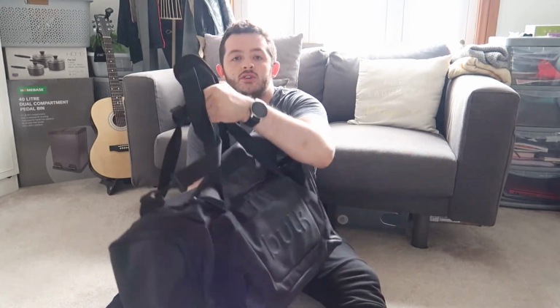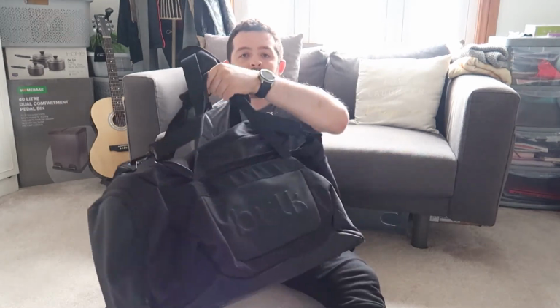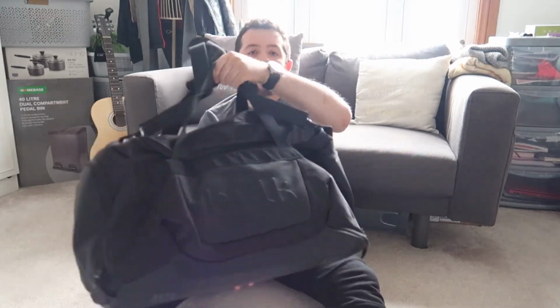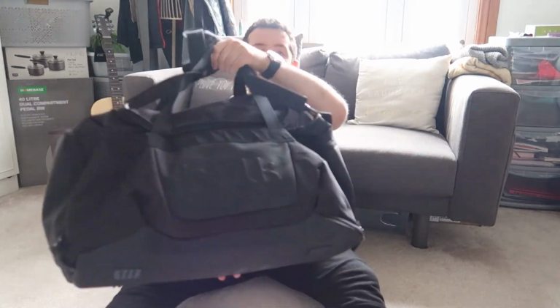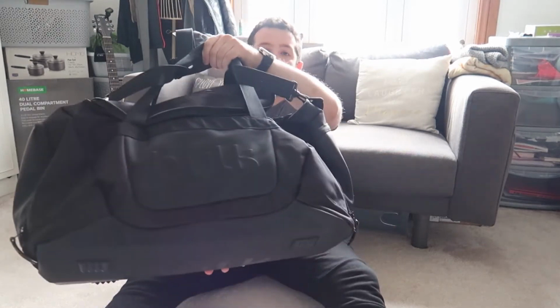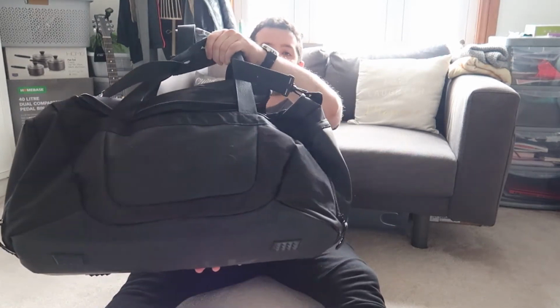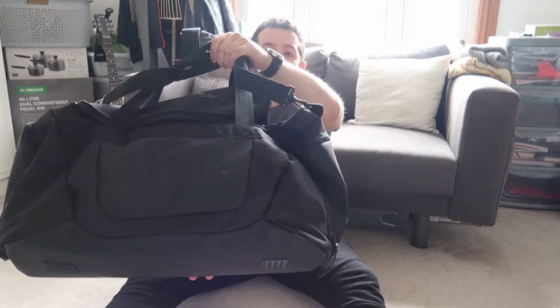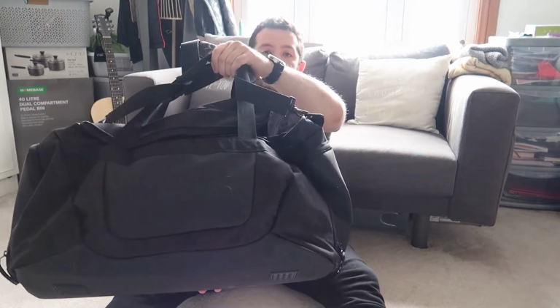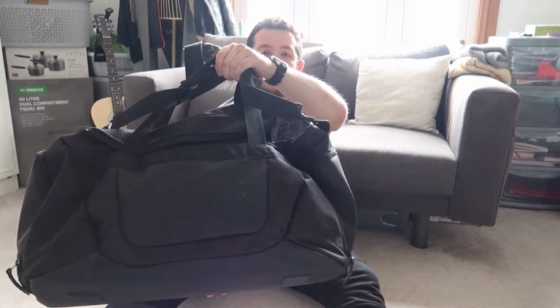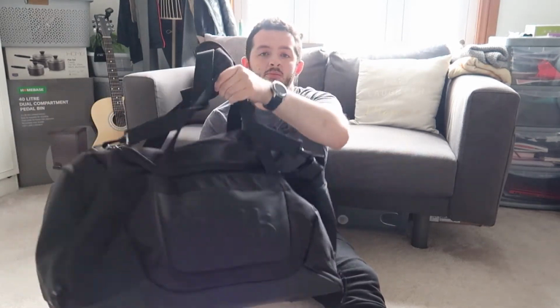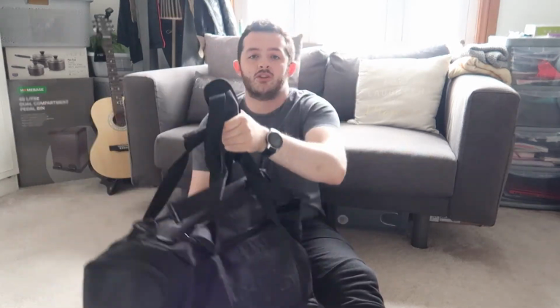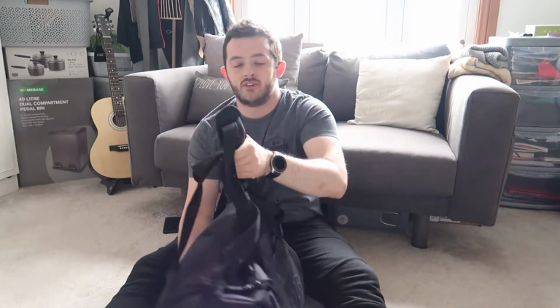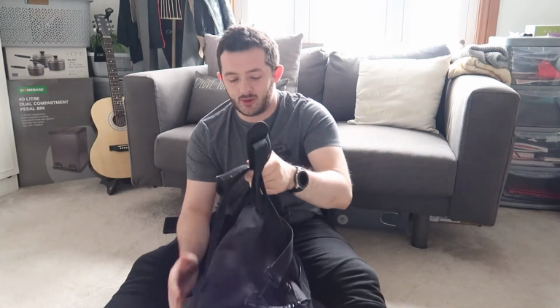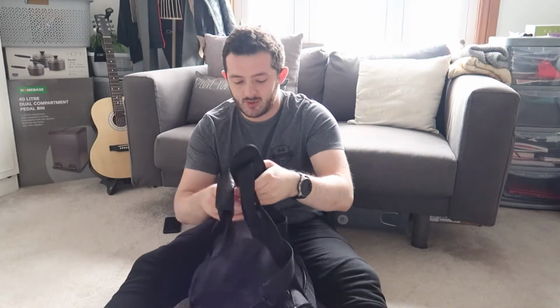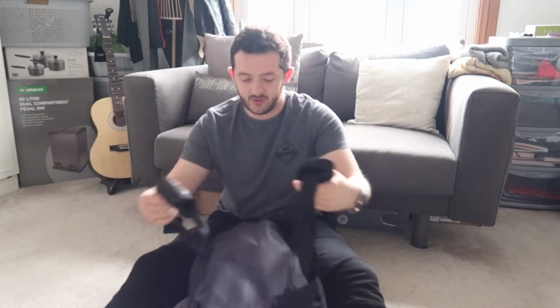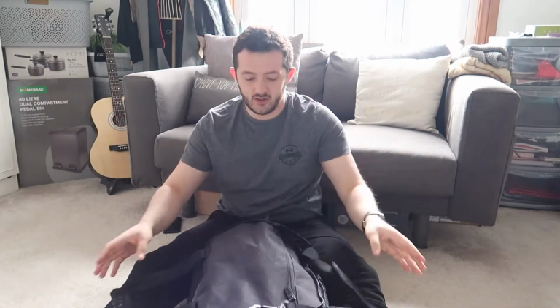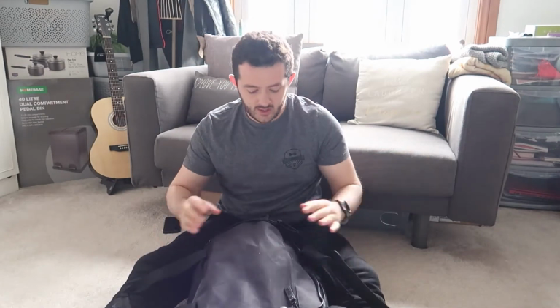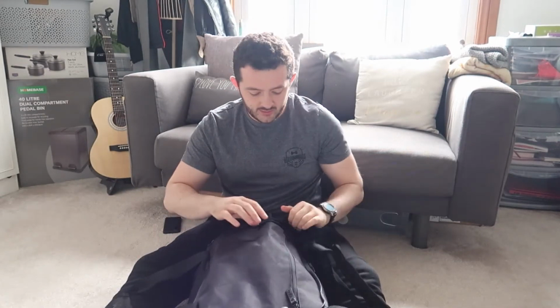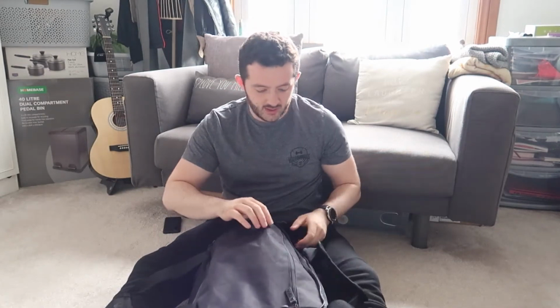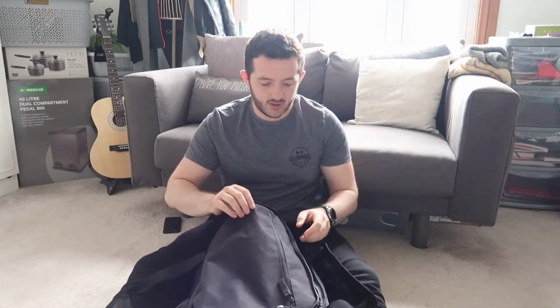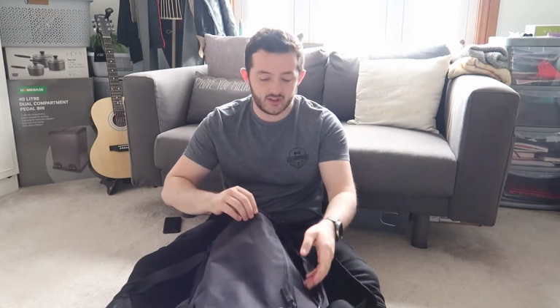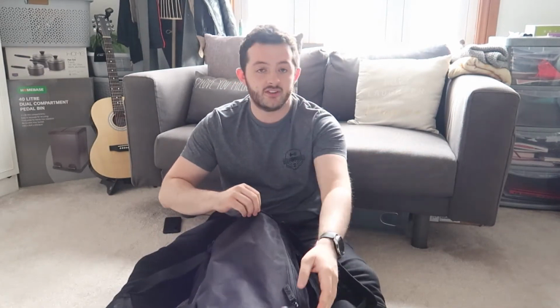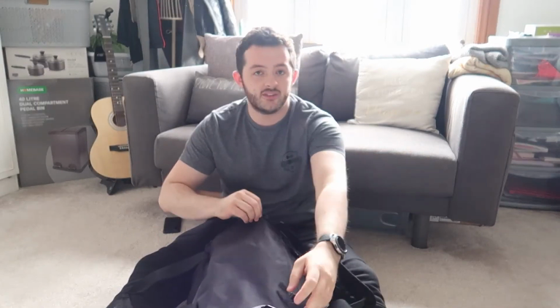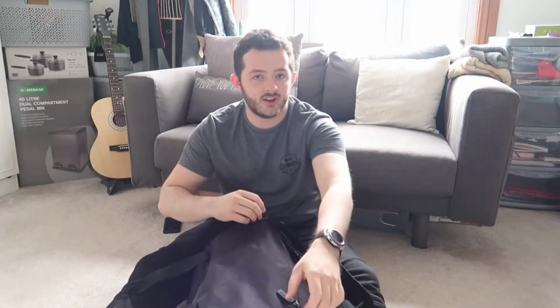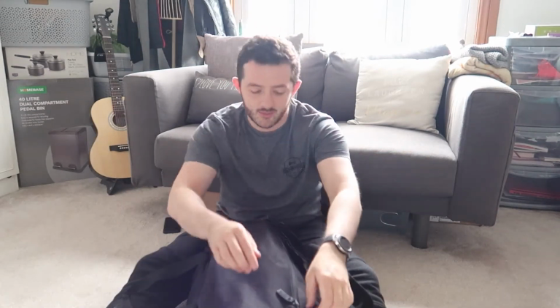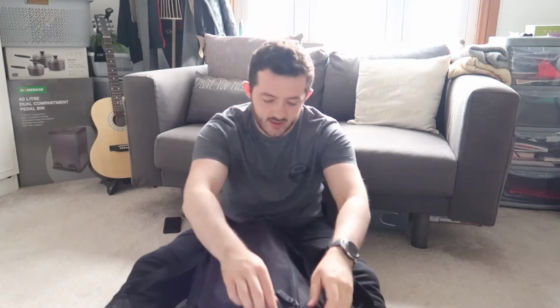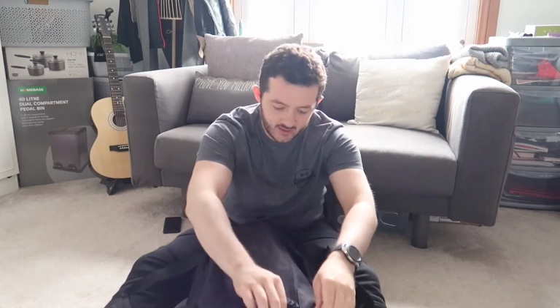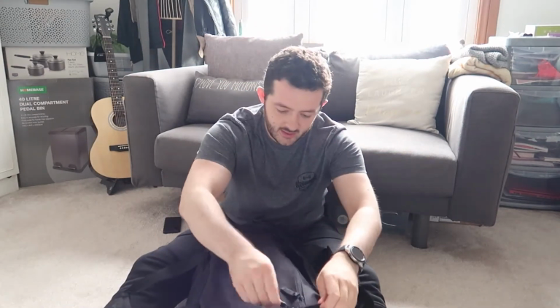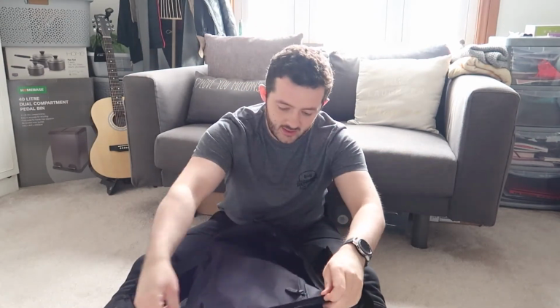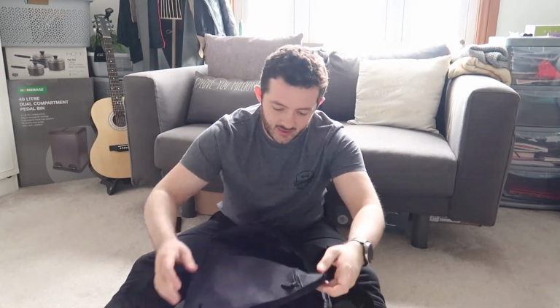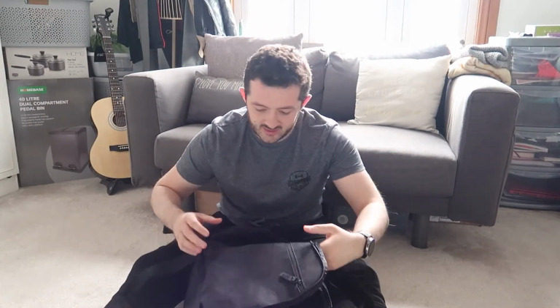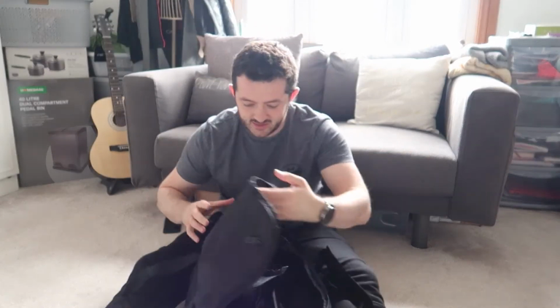Without further ado, let's dive in. First of all, this is the Bulk gym bag I got as part of my prize winnings a couple of months ago — did the unboxing of this in this very room, how exciting.